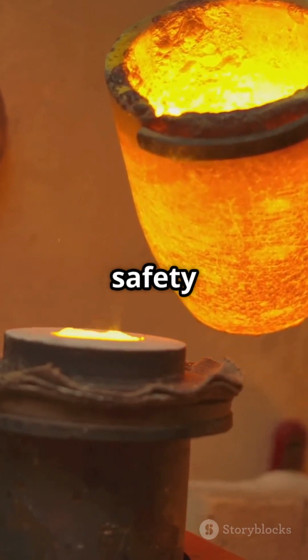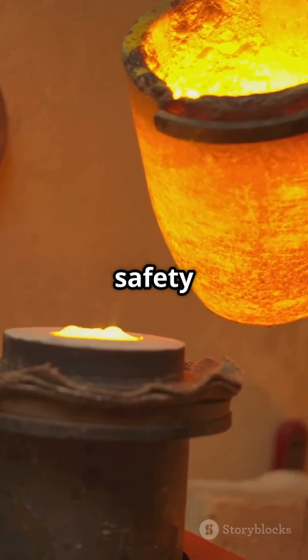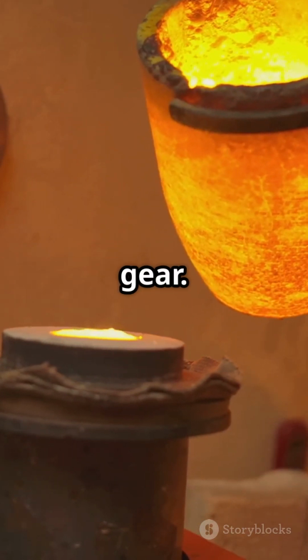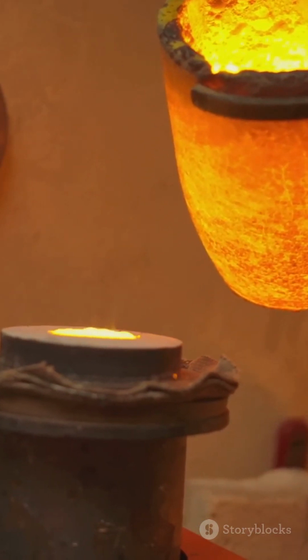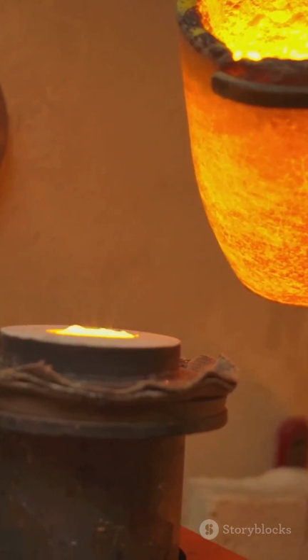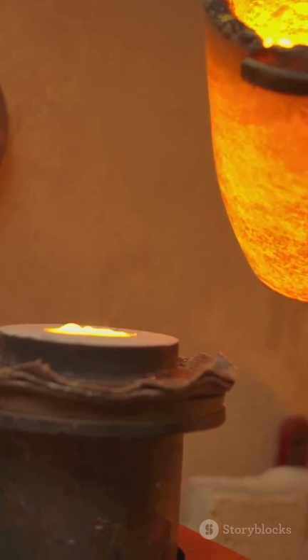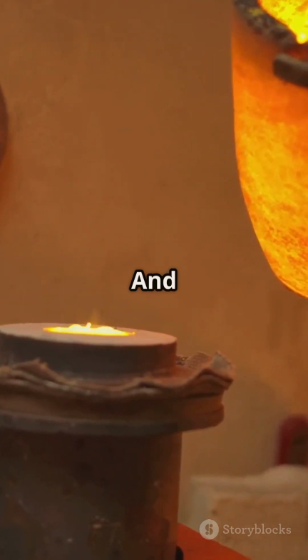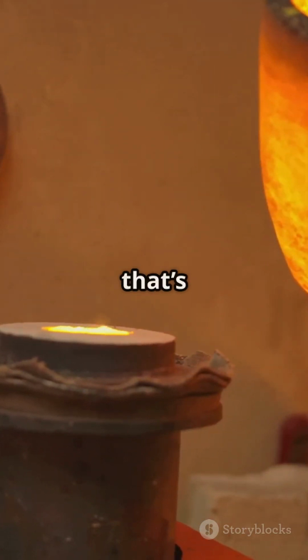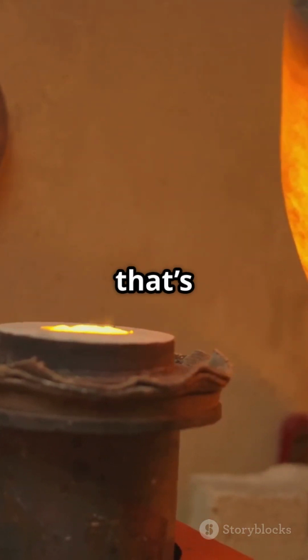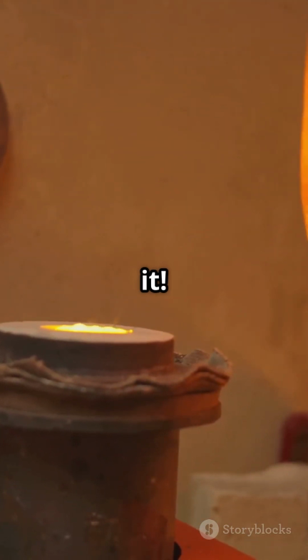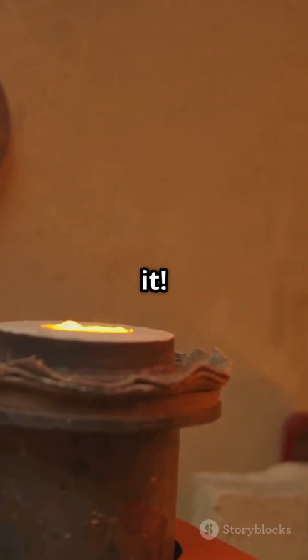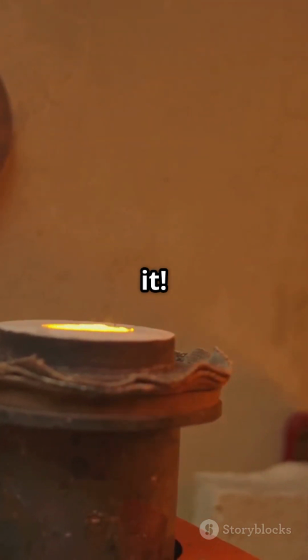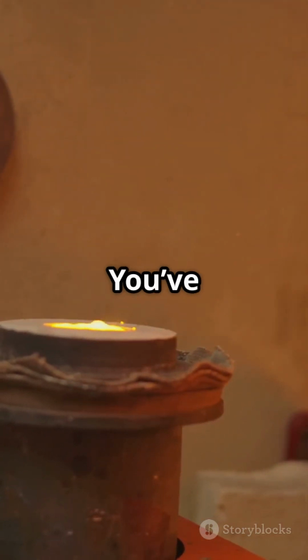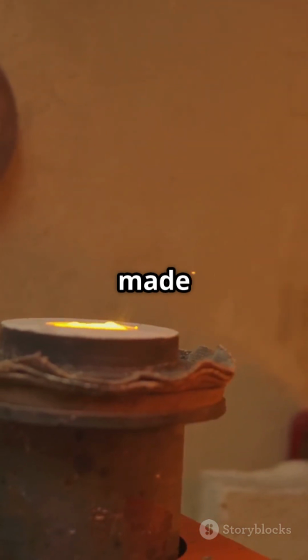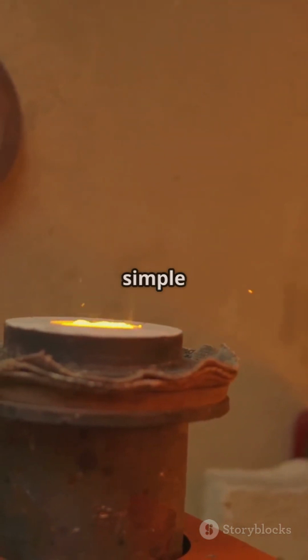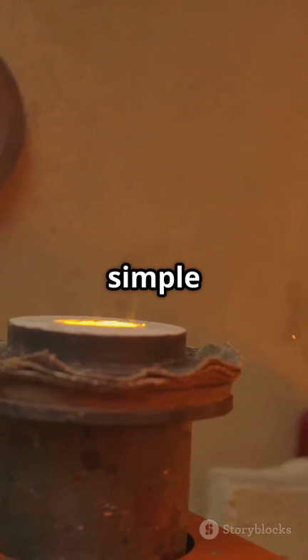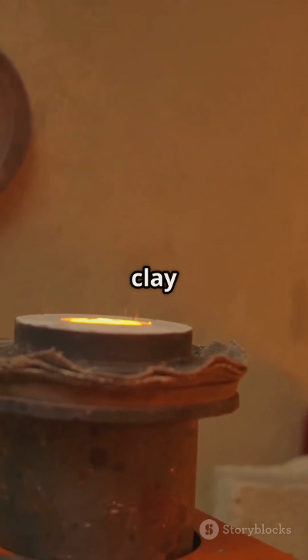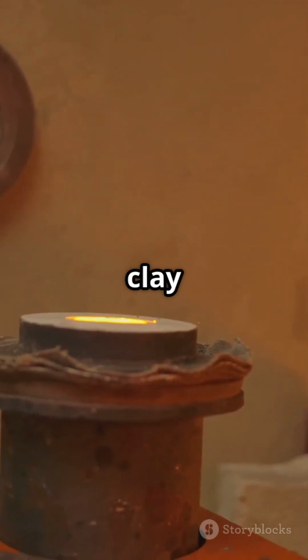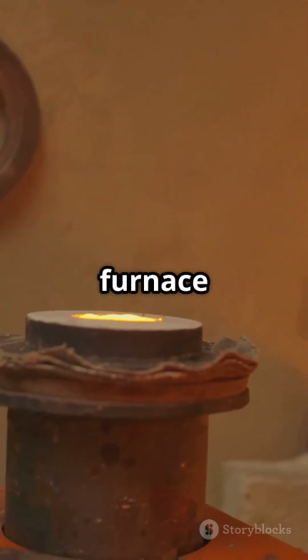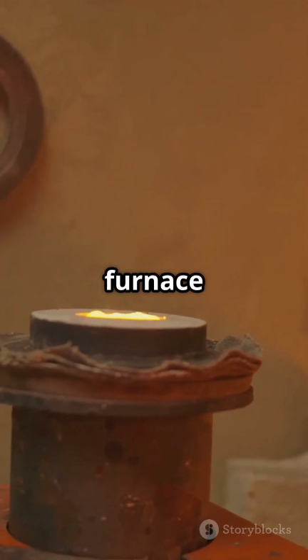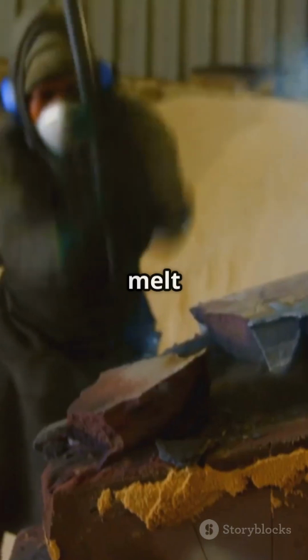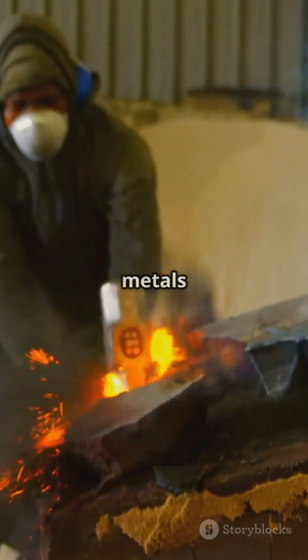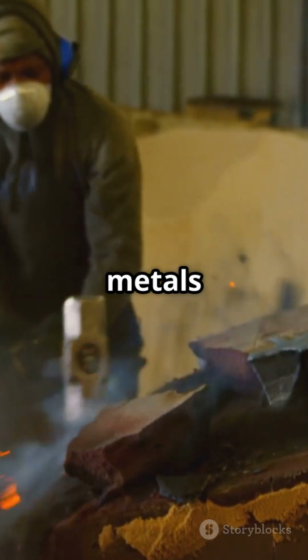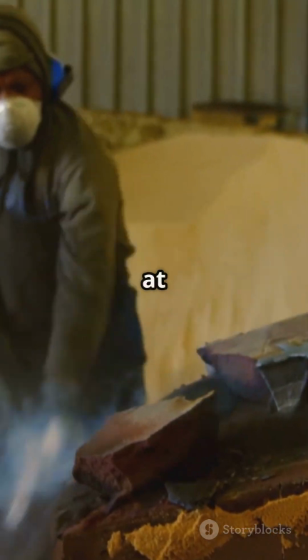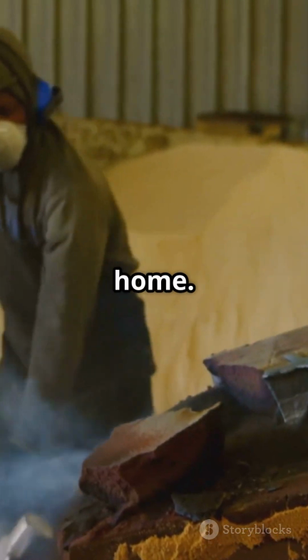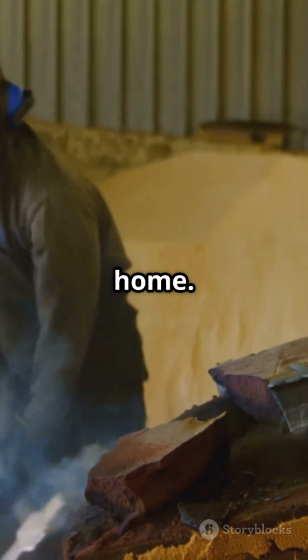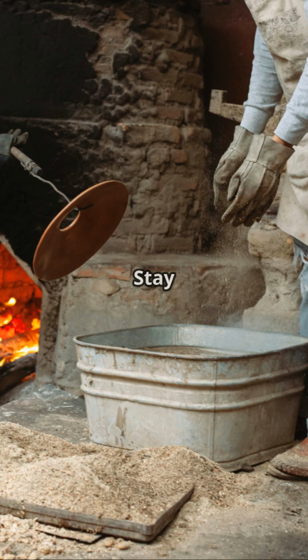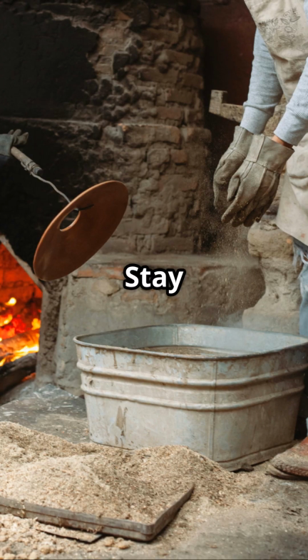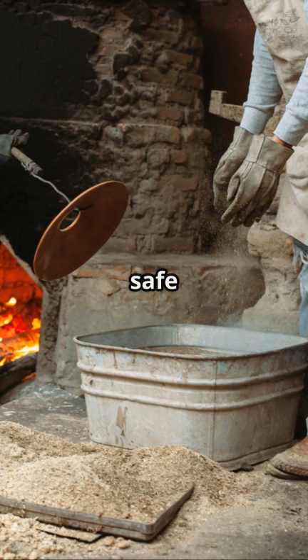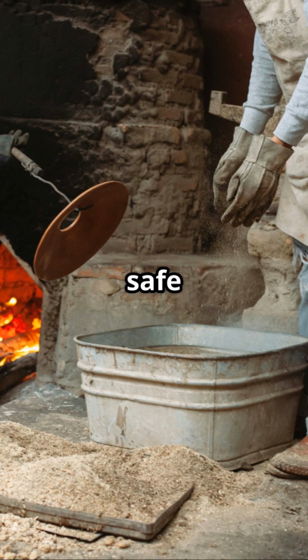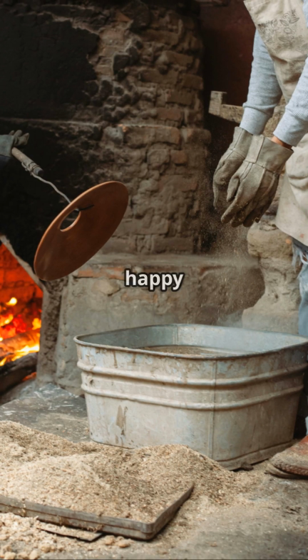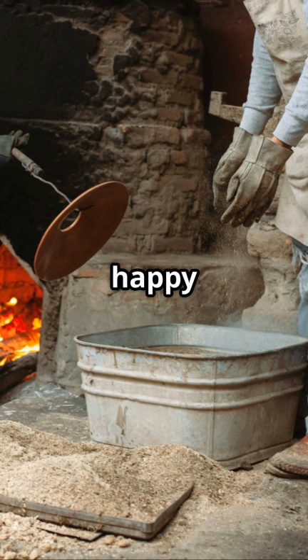And that's it — you've made a simple clay furnace to melt metals at home. Stay safe and happy forging!